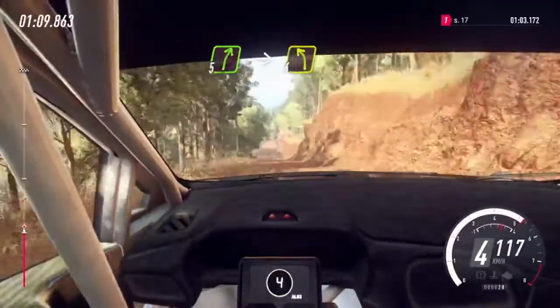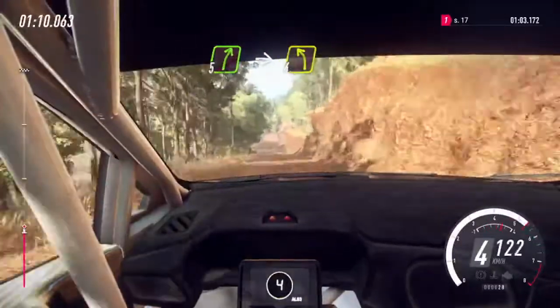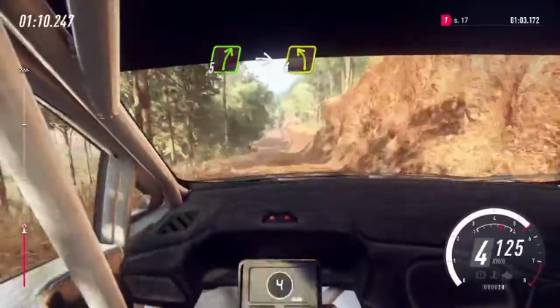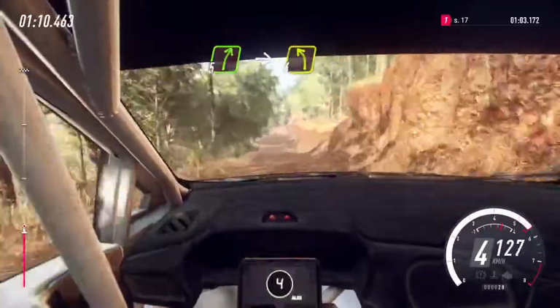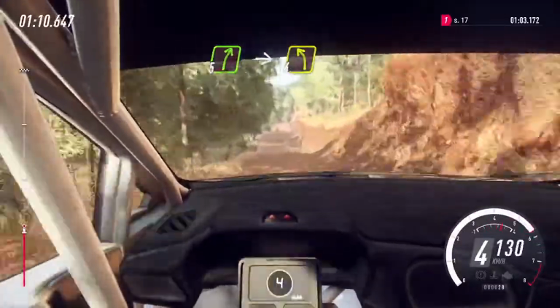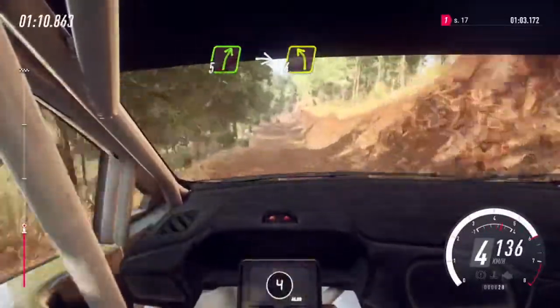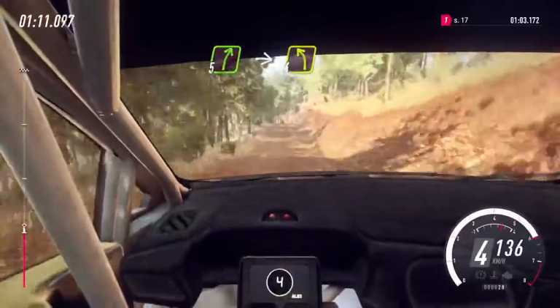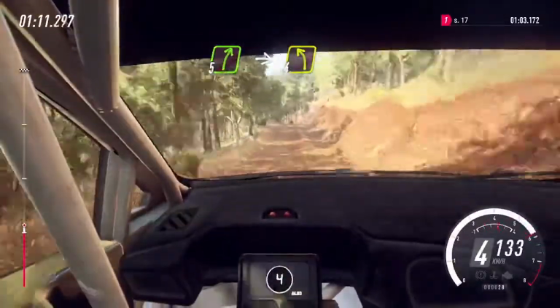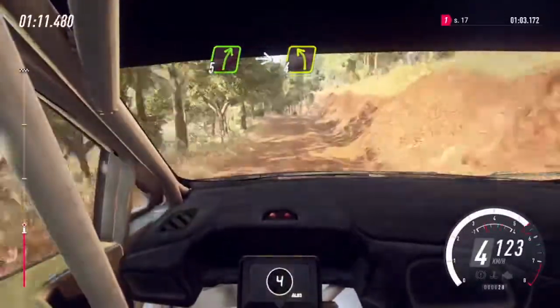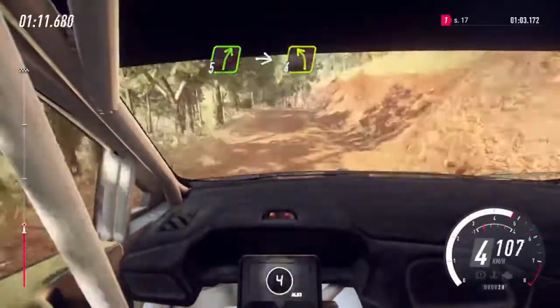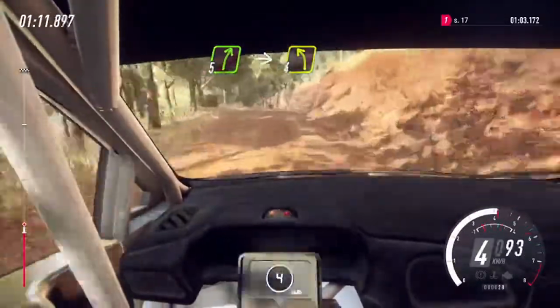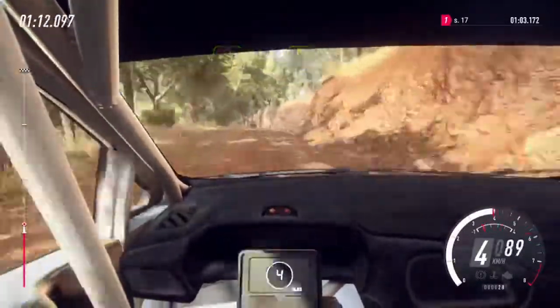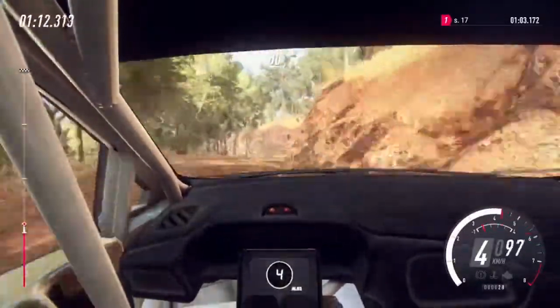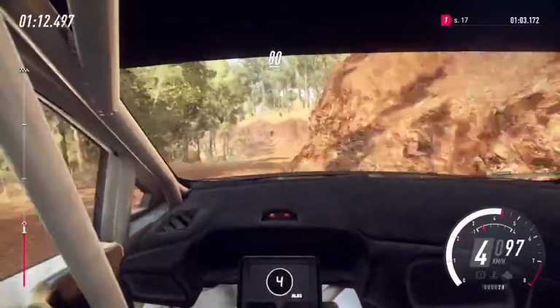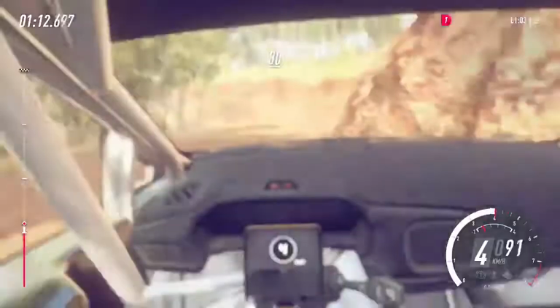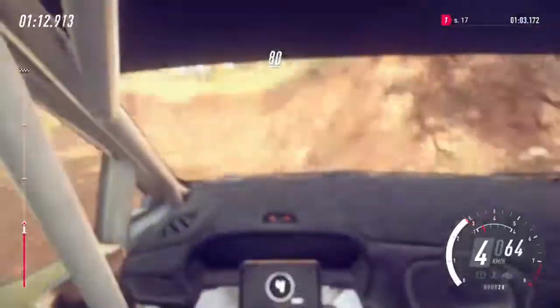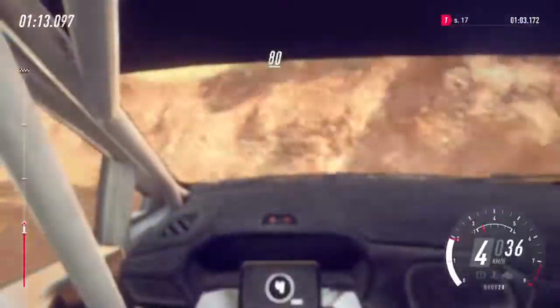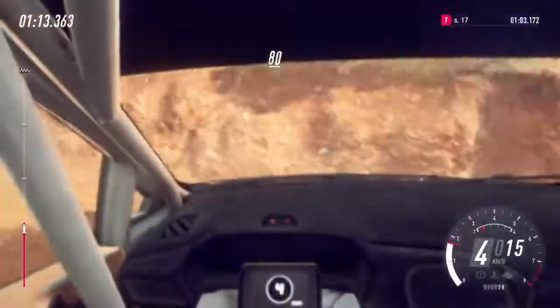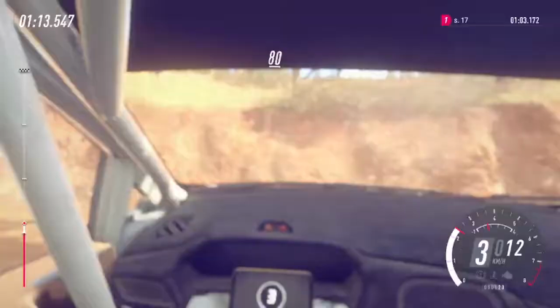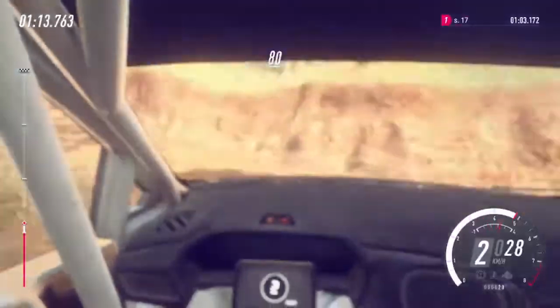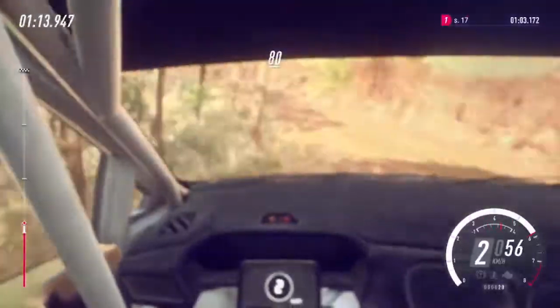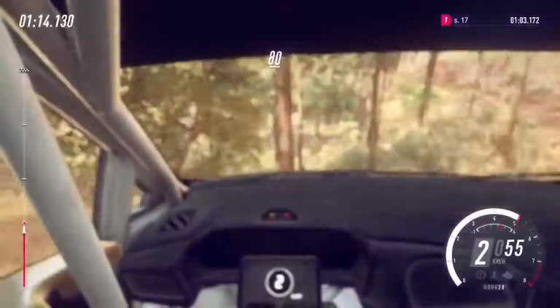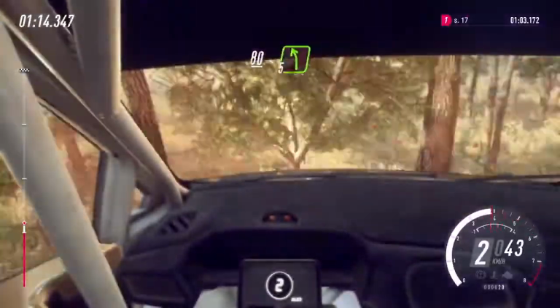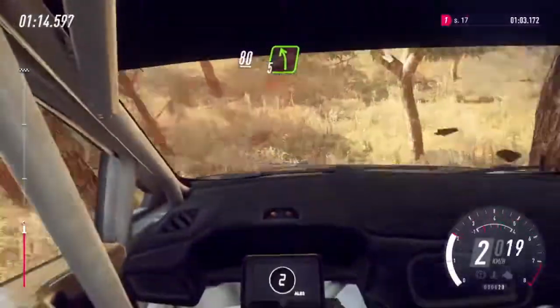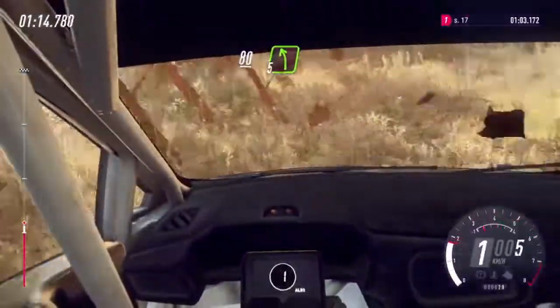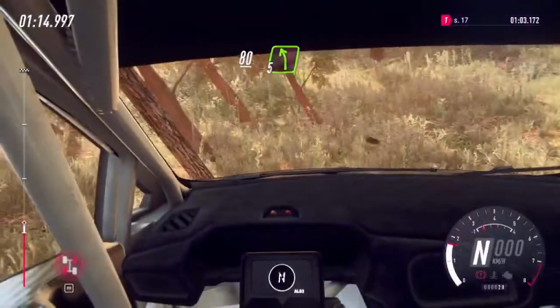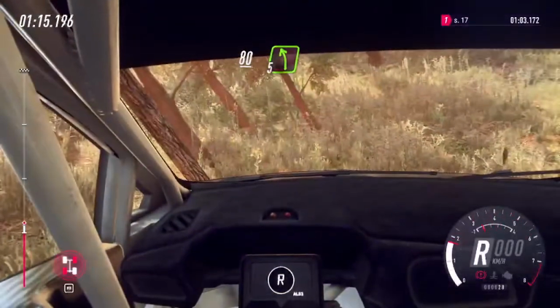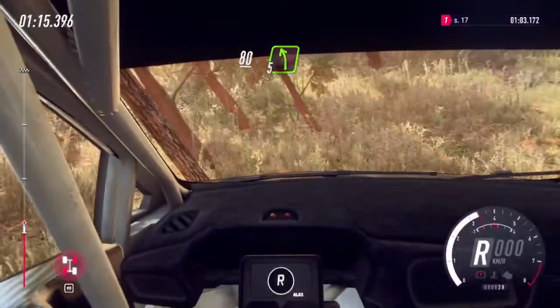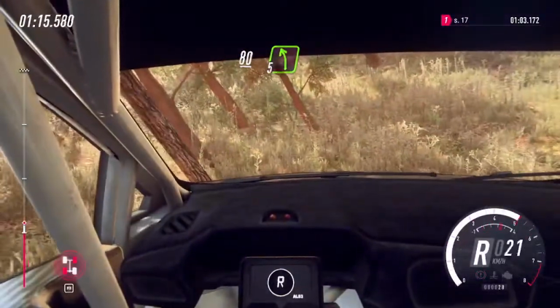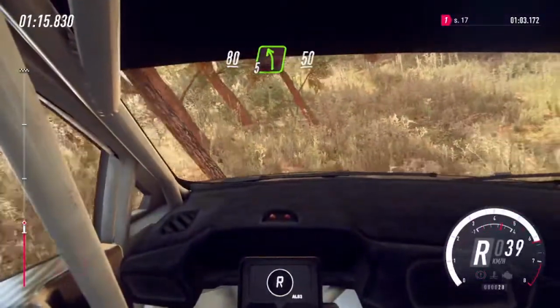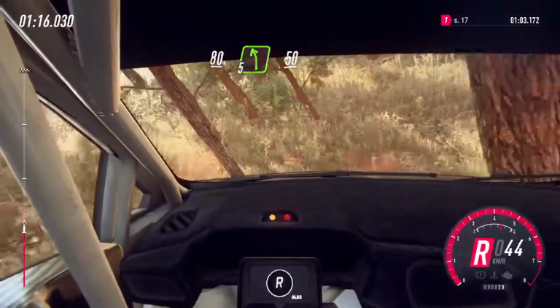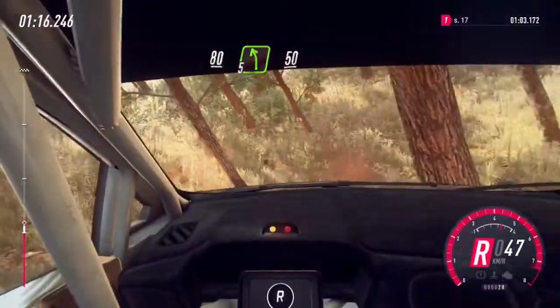80 downhill, 5 right of a crest, into 4 left, 80, crest, downhill, 5 left, 50.